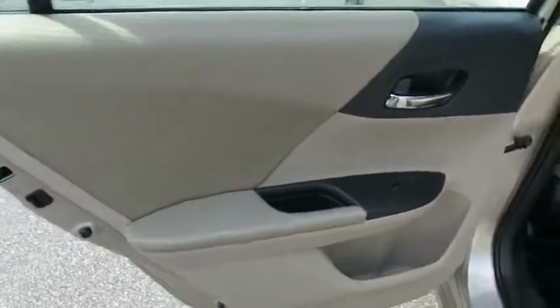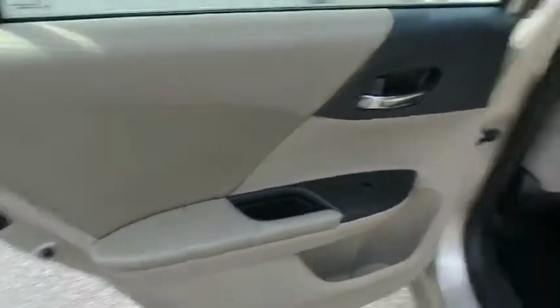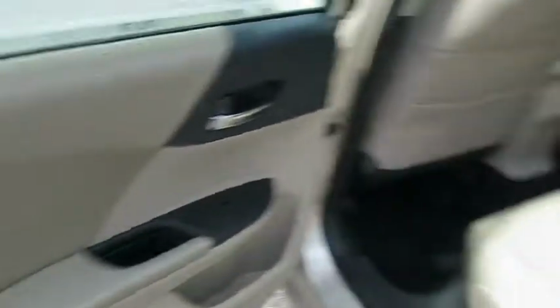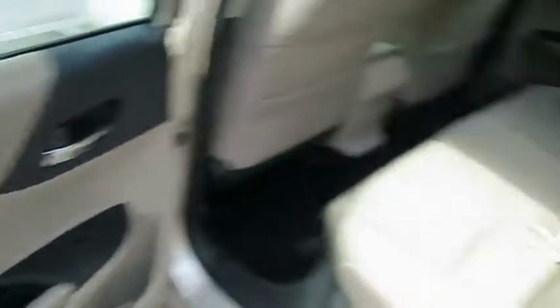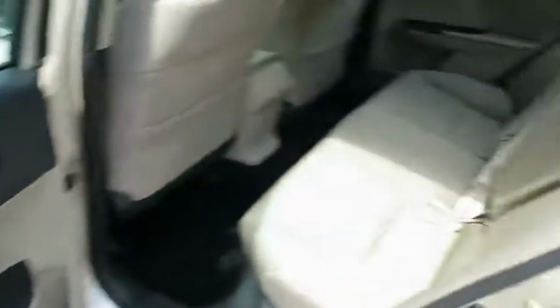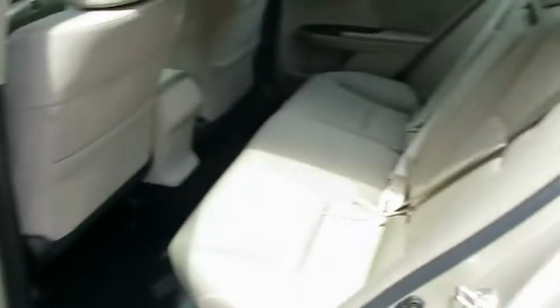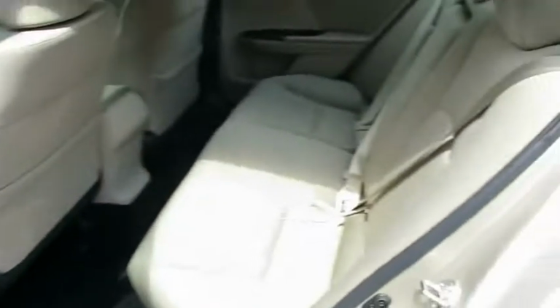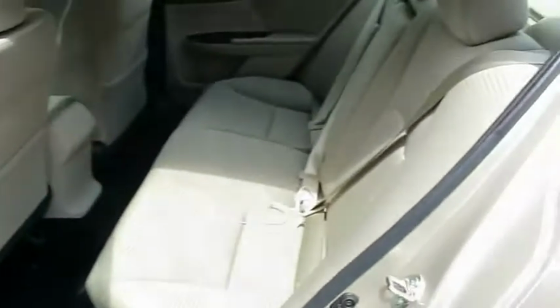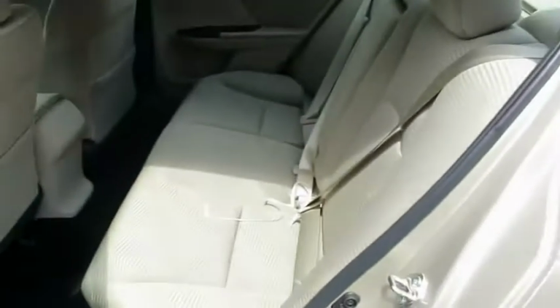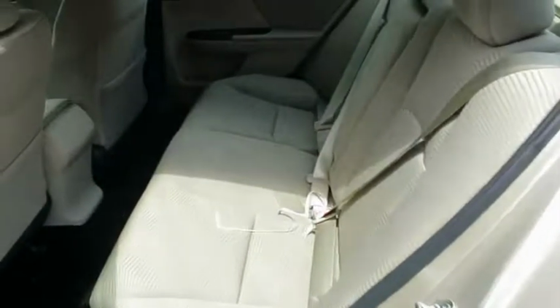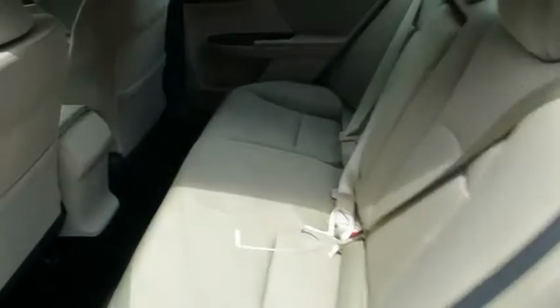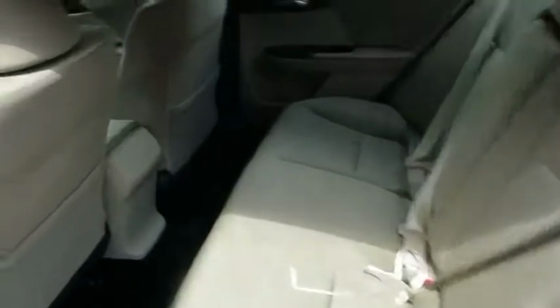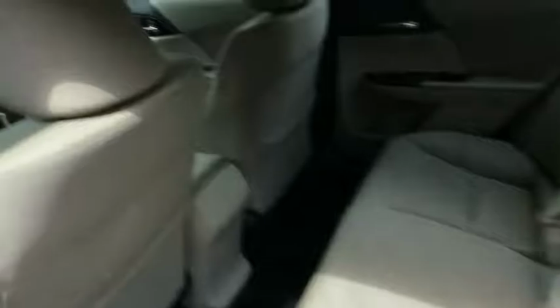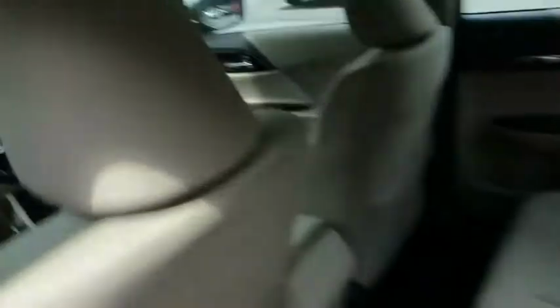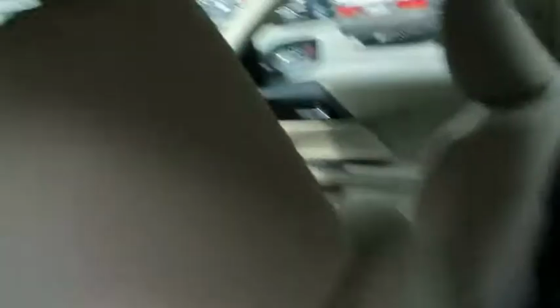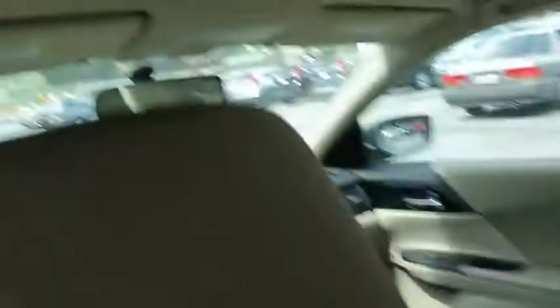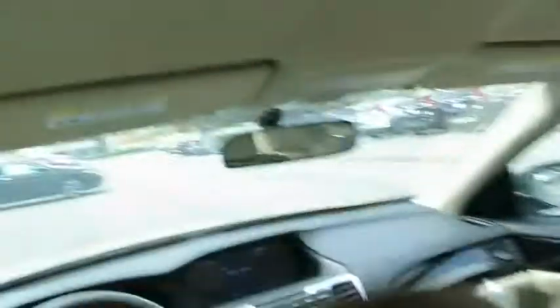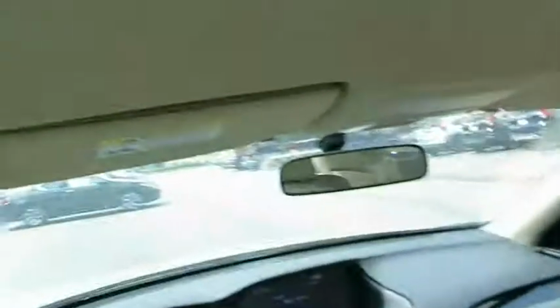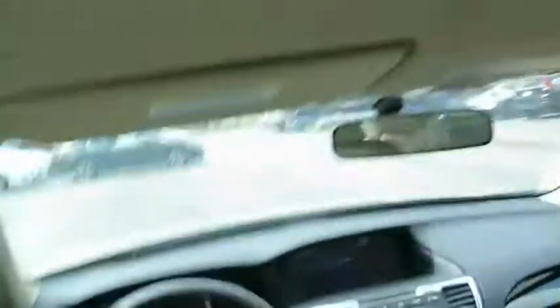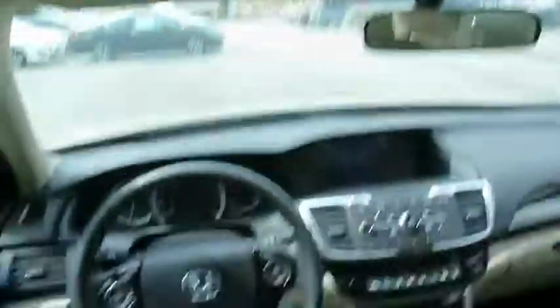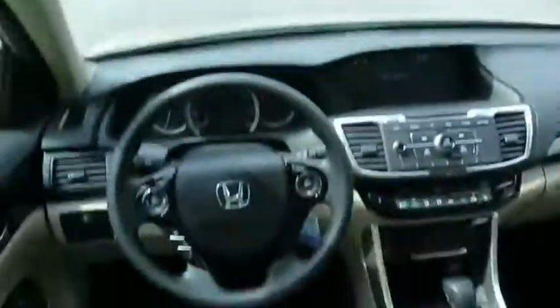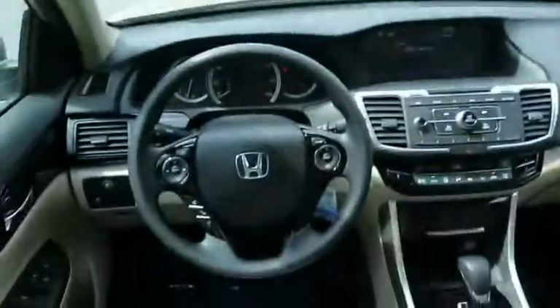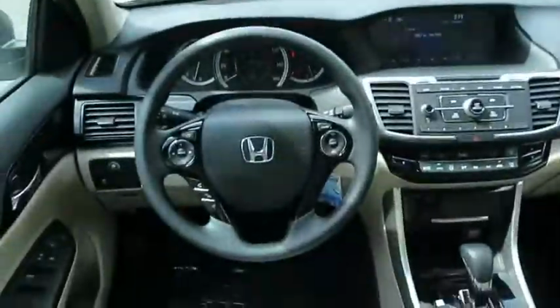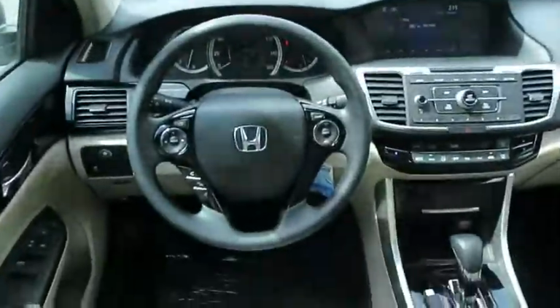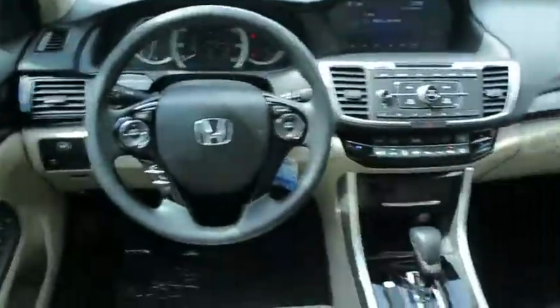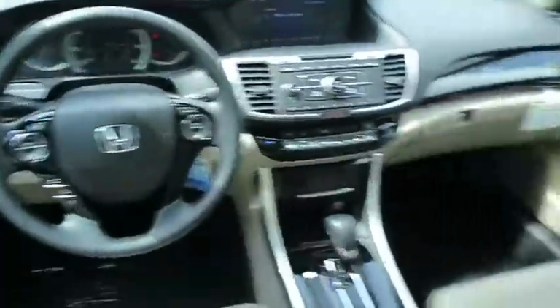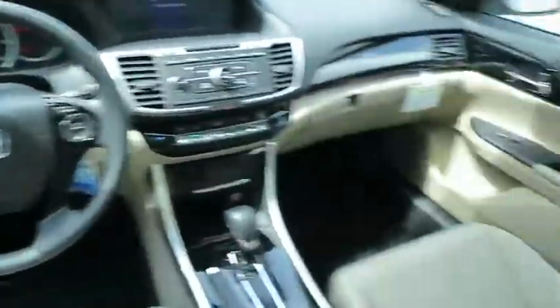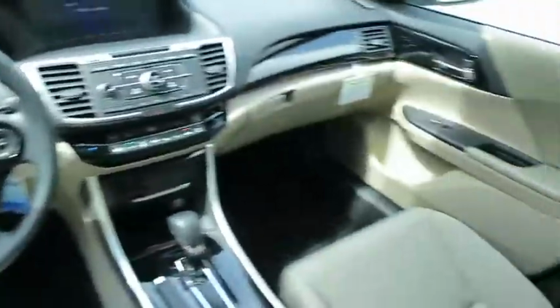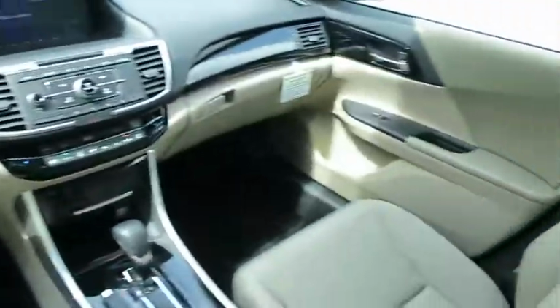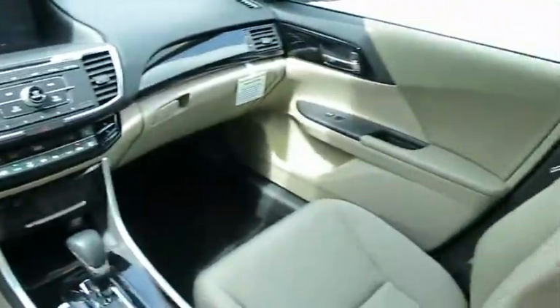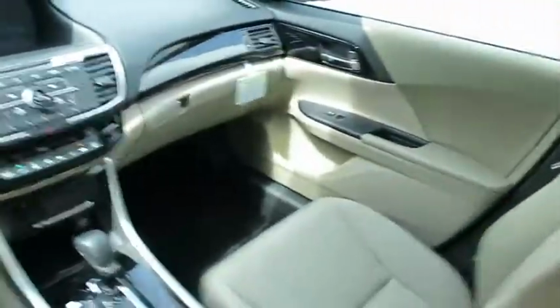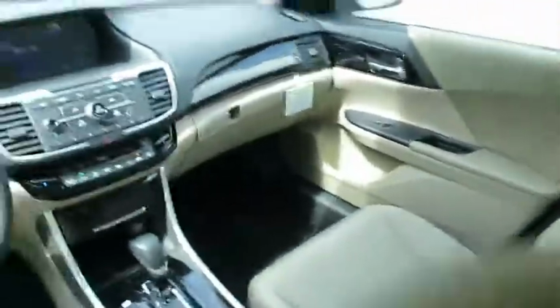This isn't just a vehicle, it's an experience, so stop in for a test drive today.